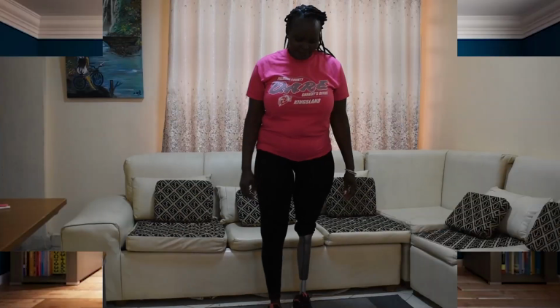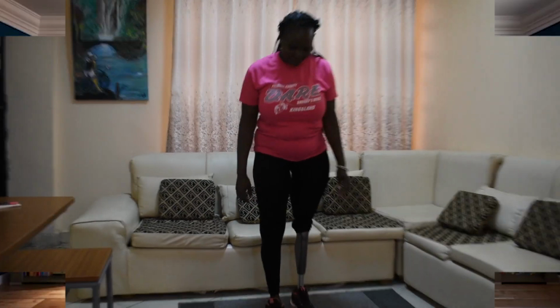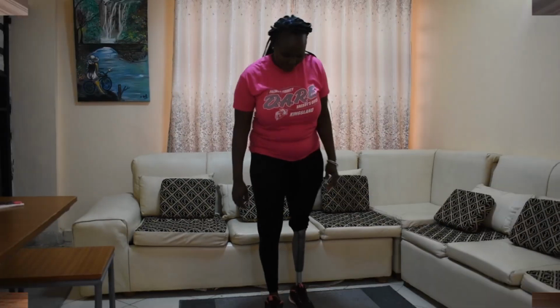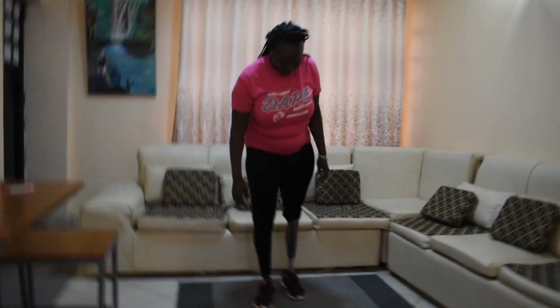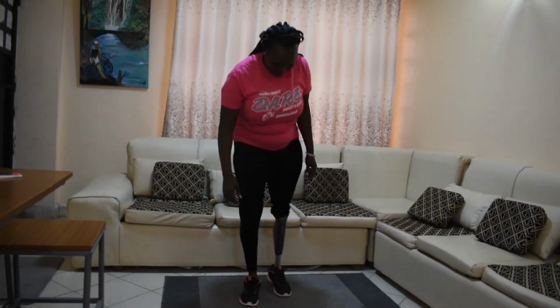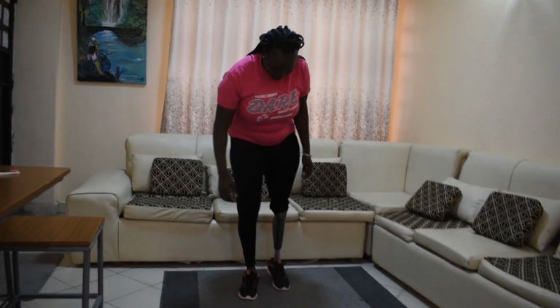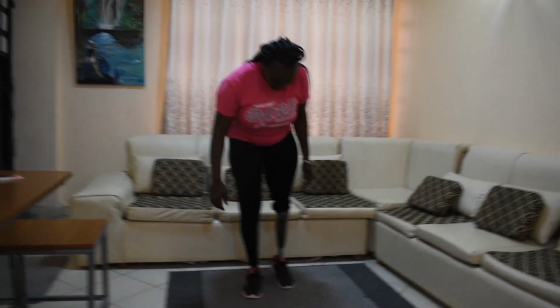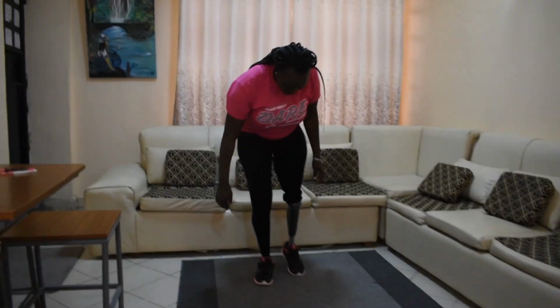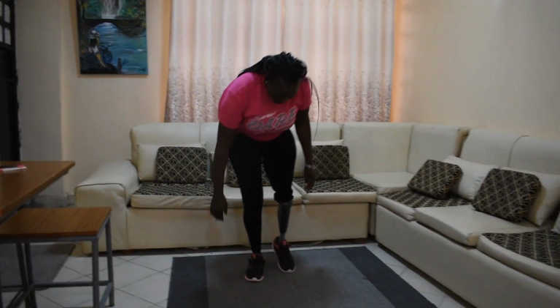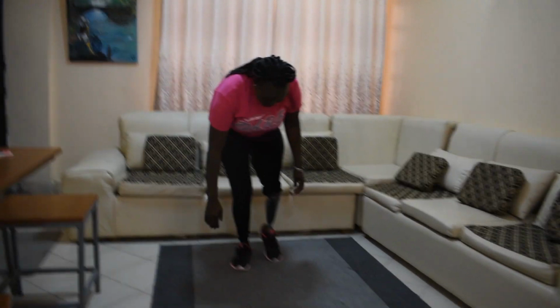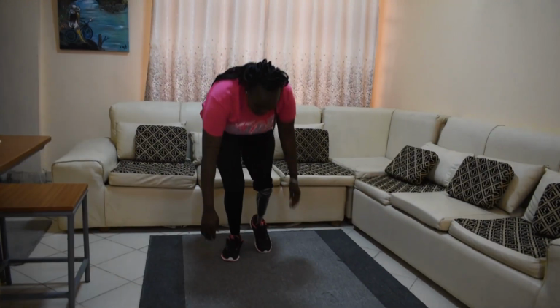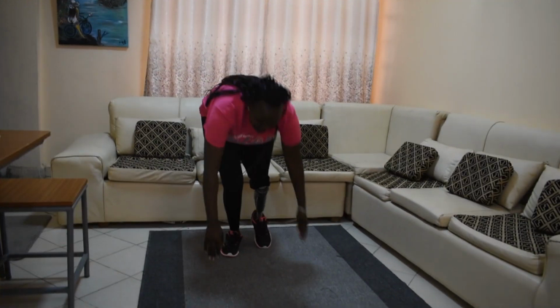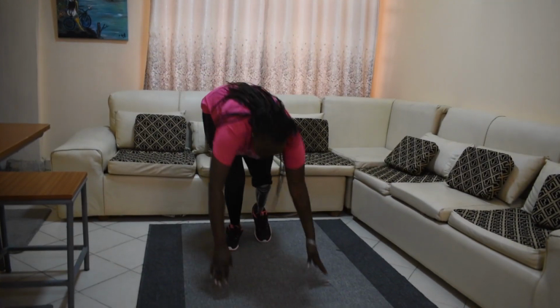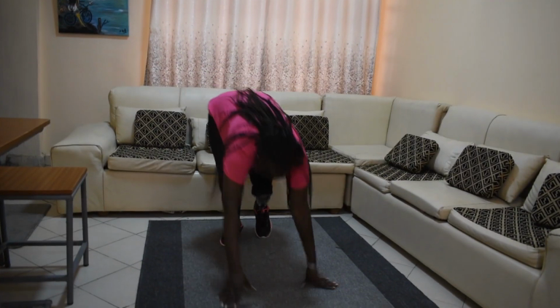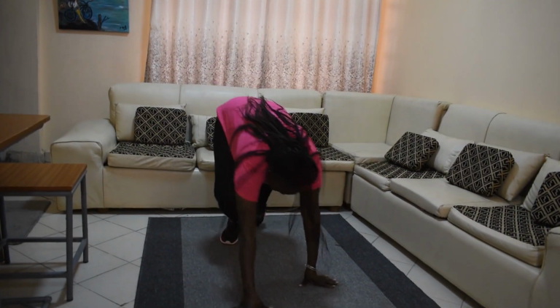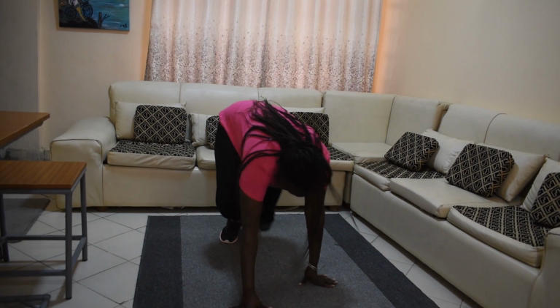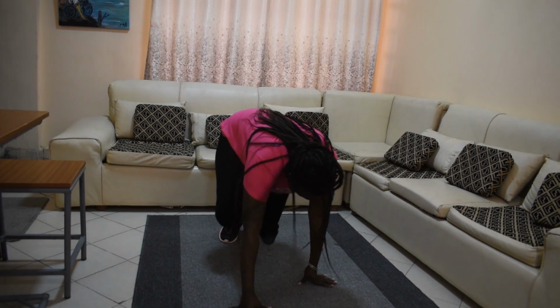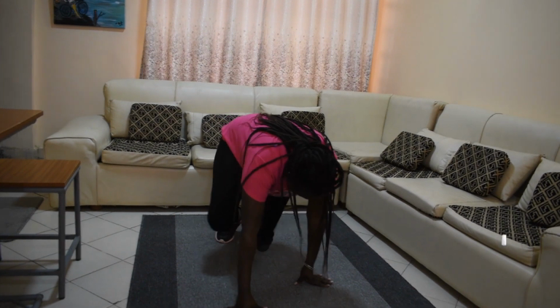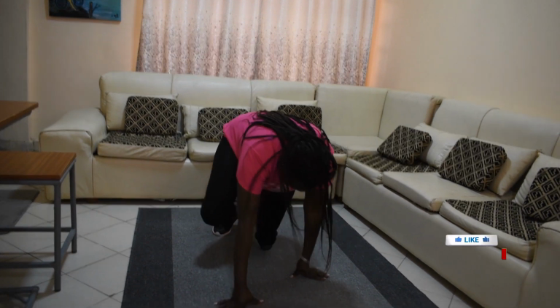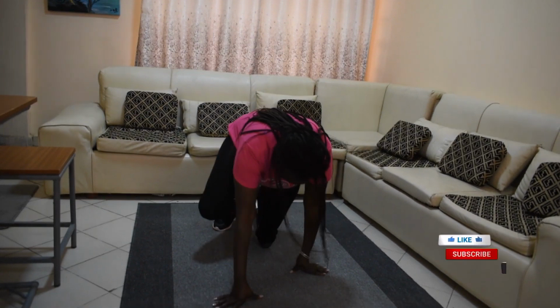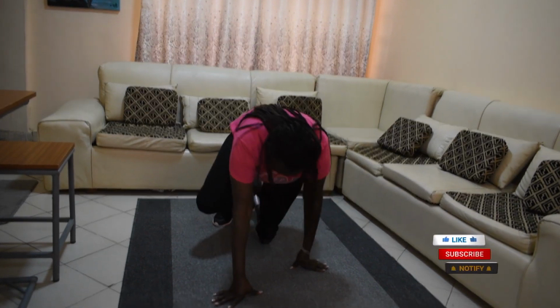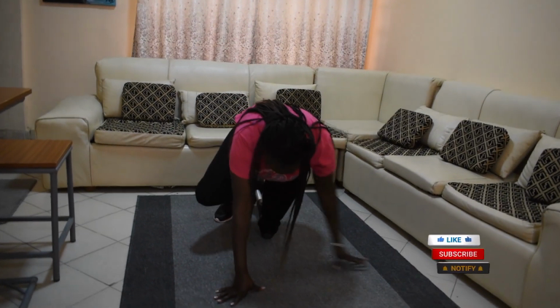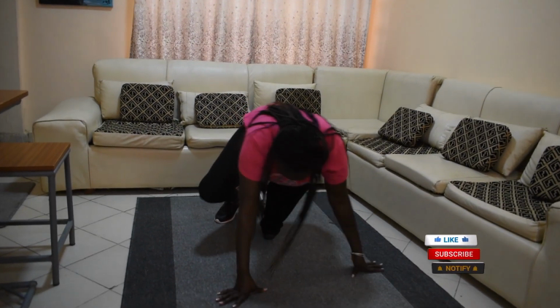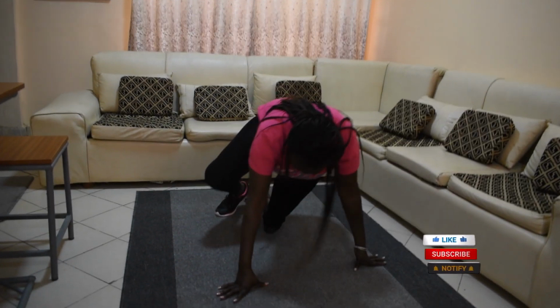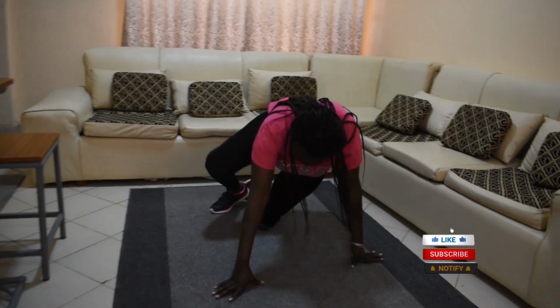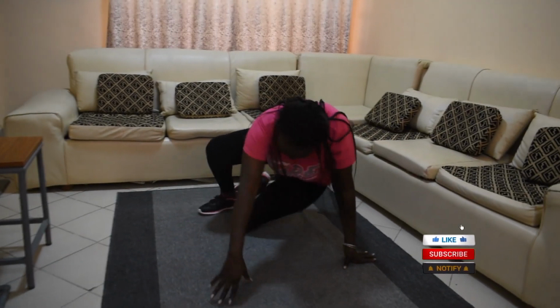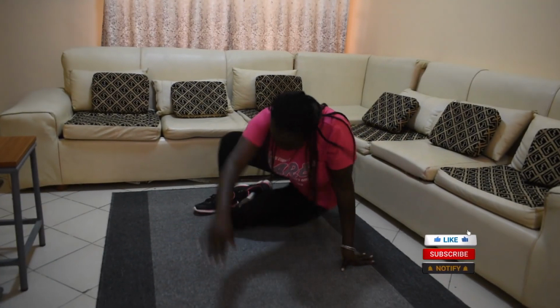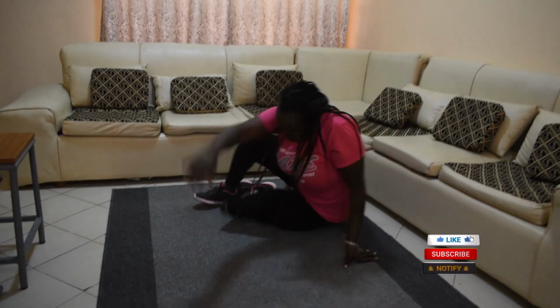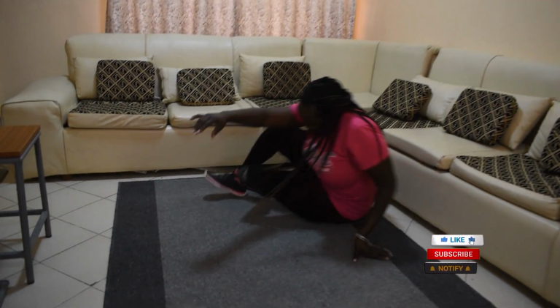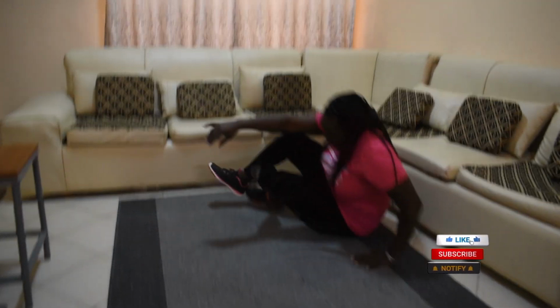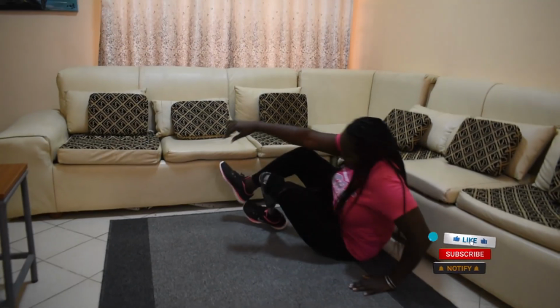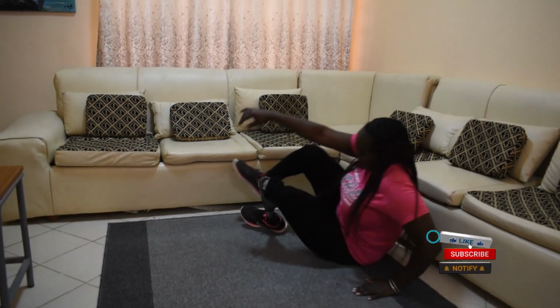Falling and rising with a prosthetic leg. How do you wake up after a fall?